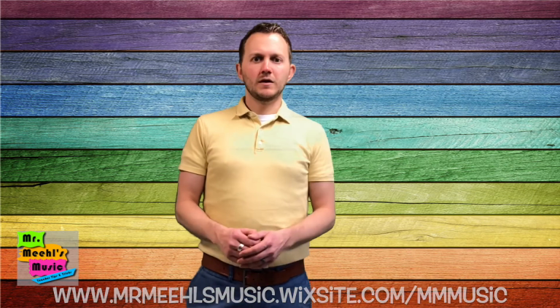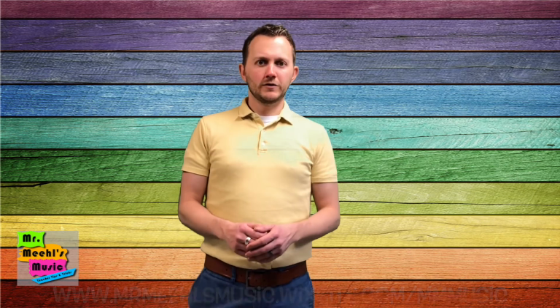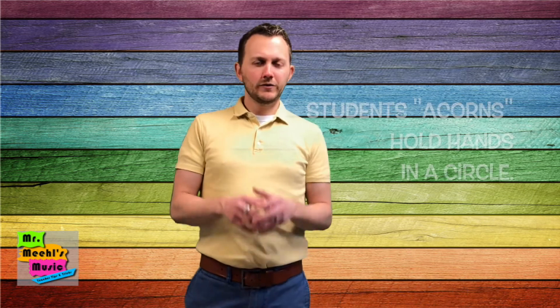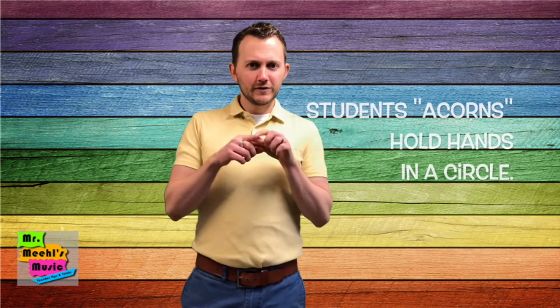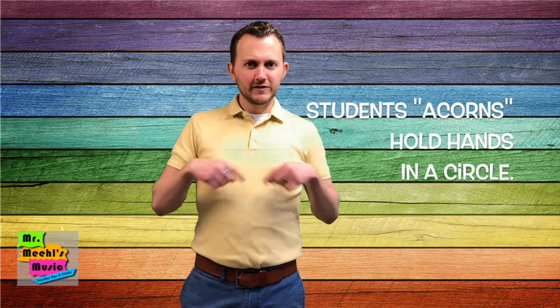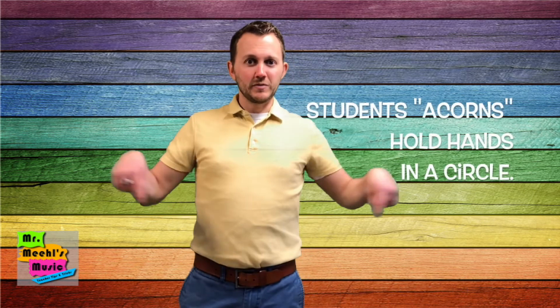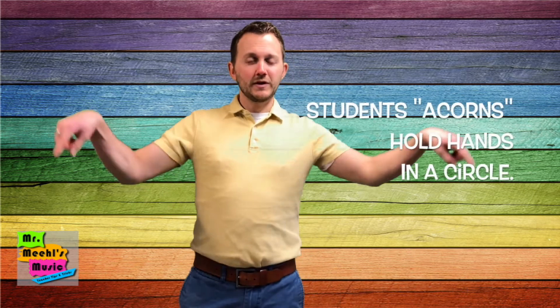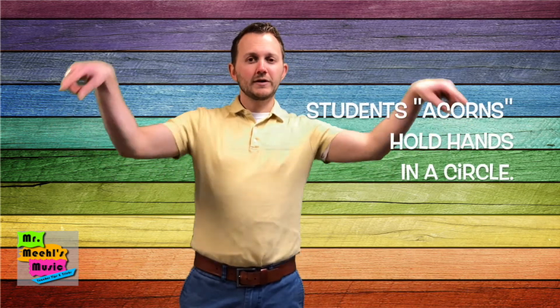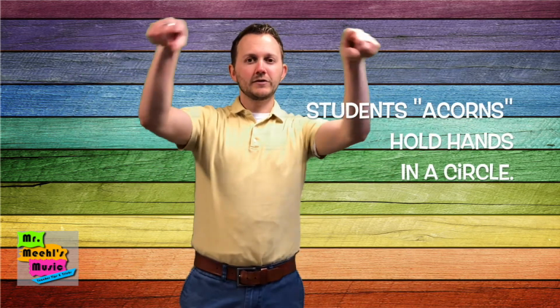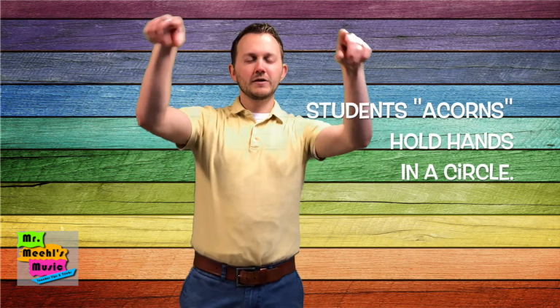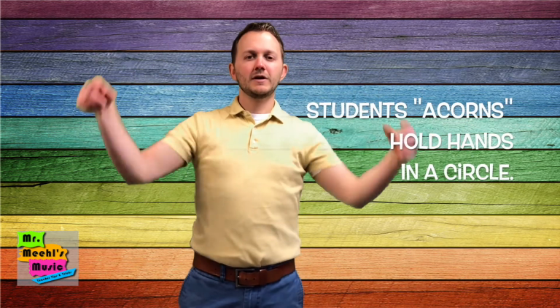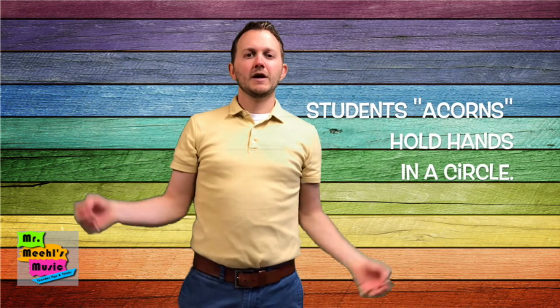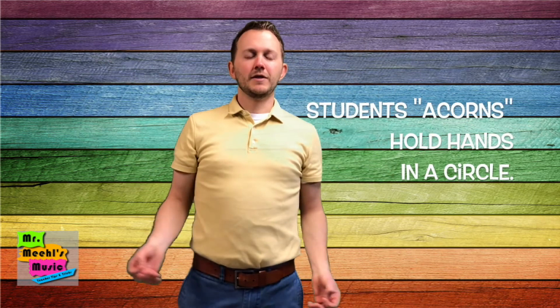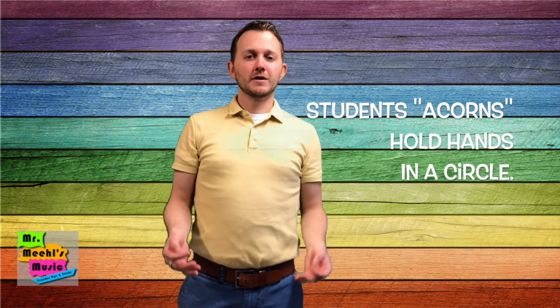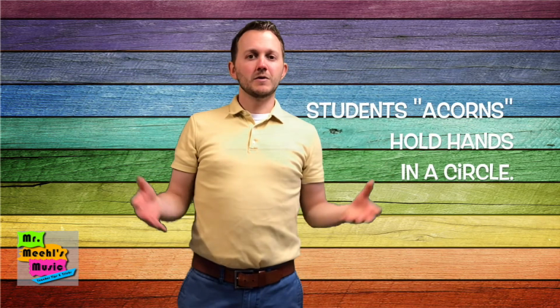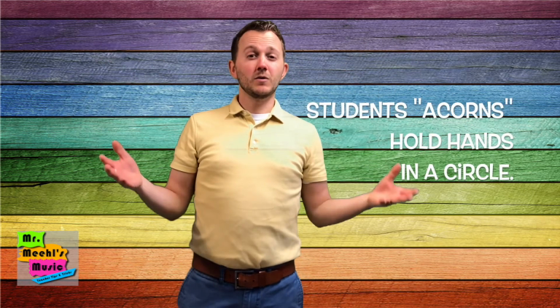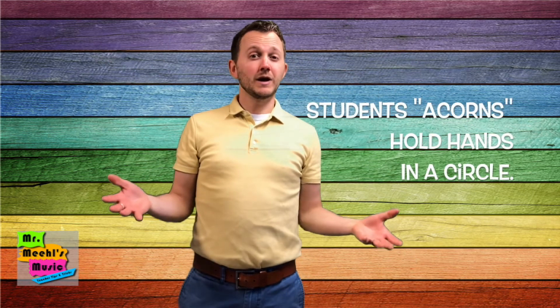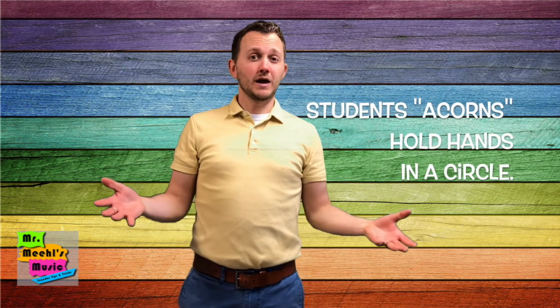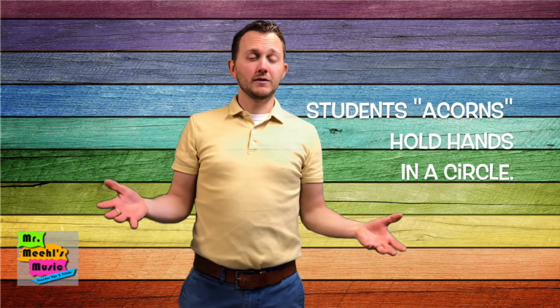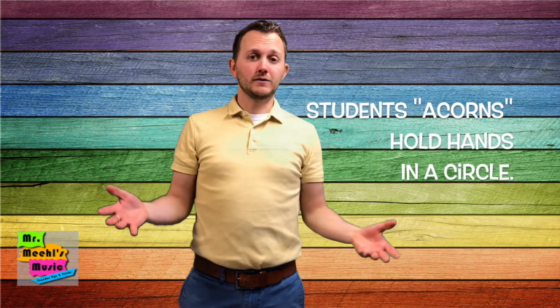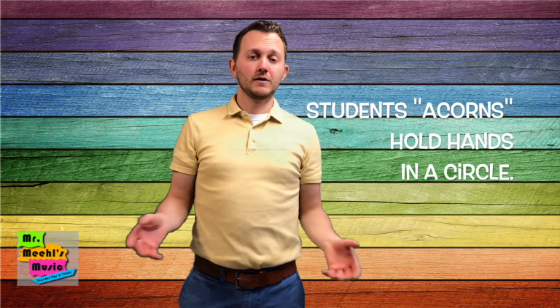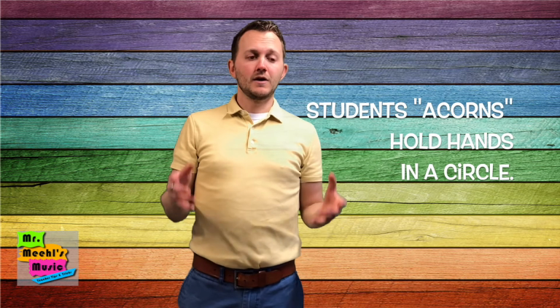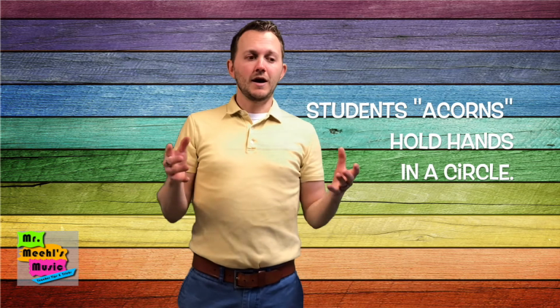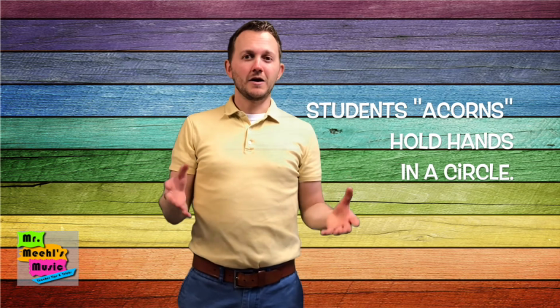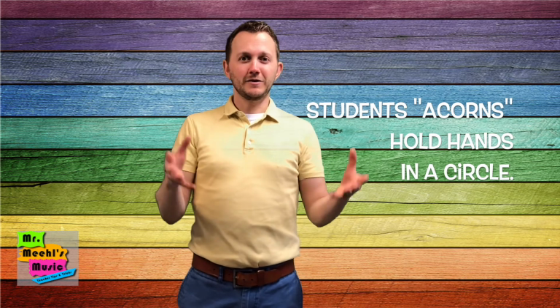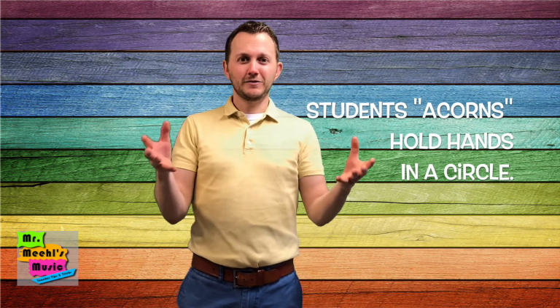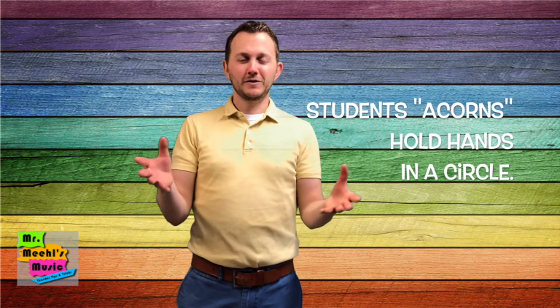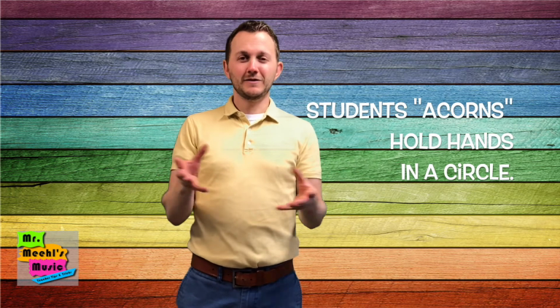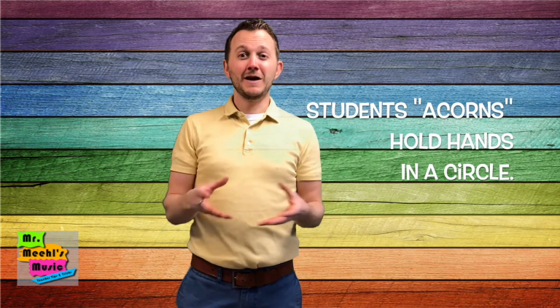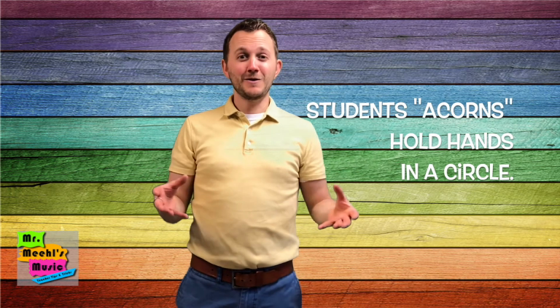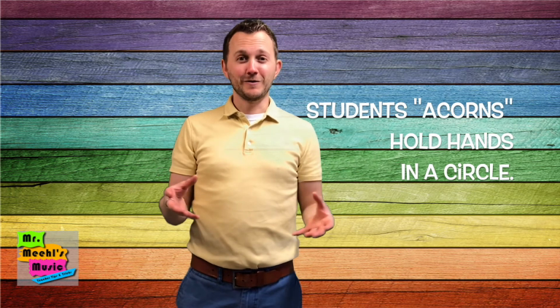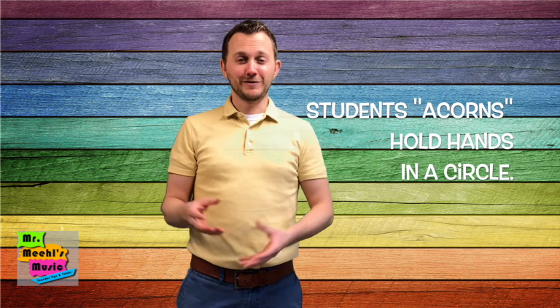Get your students in a big circle and they're going to be holding hands. I call these students the acorns.